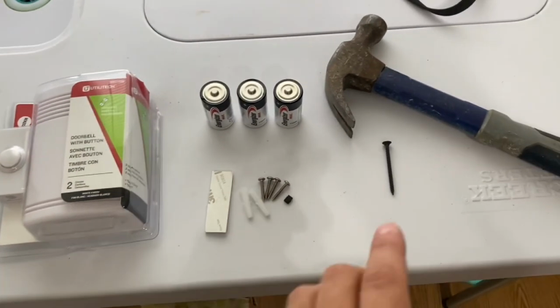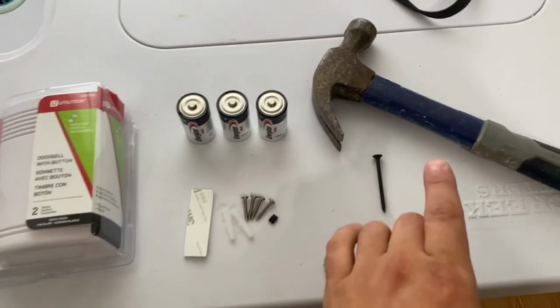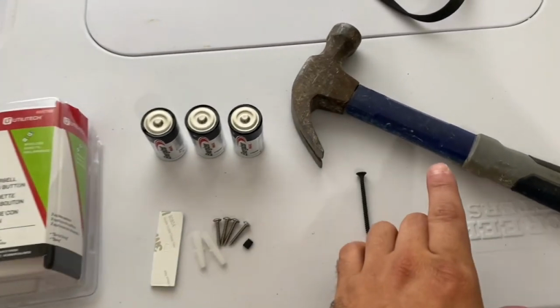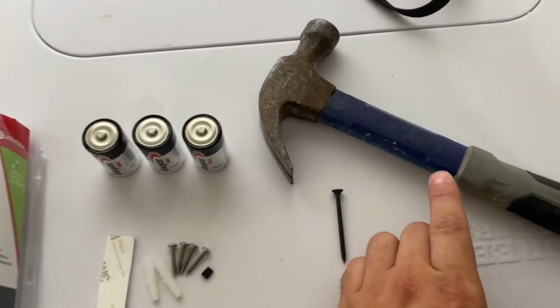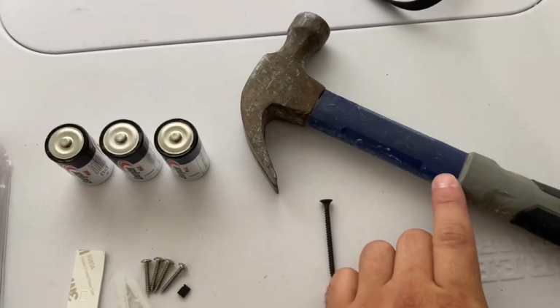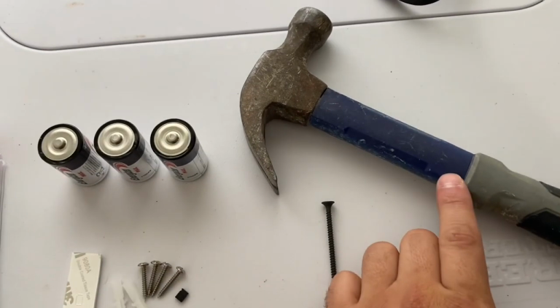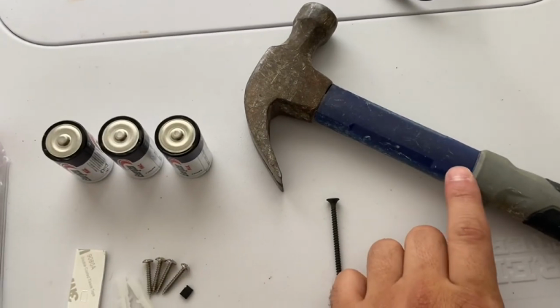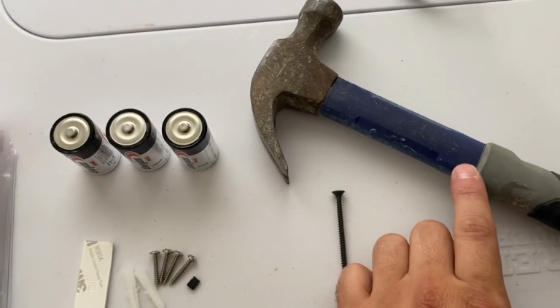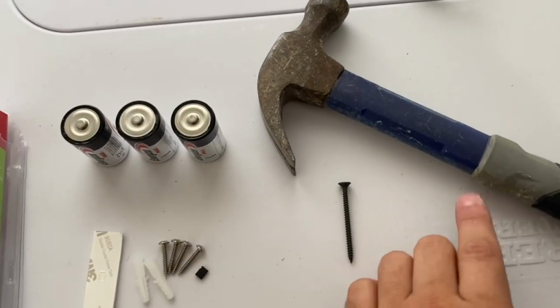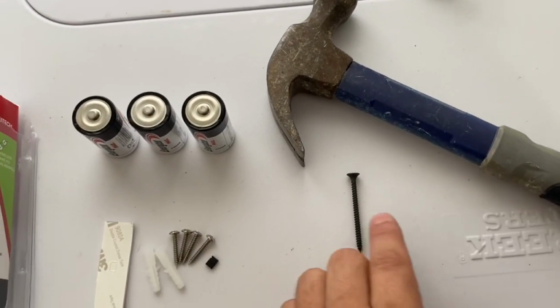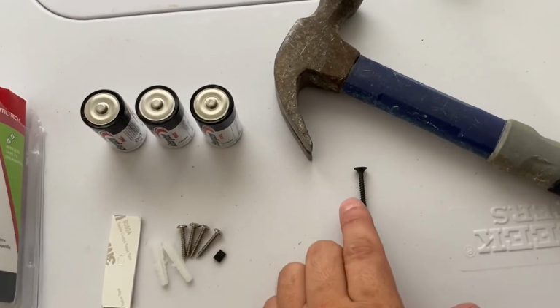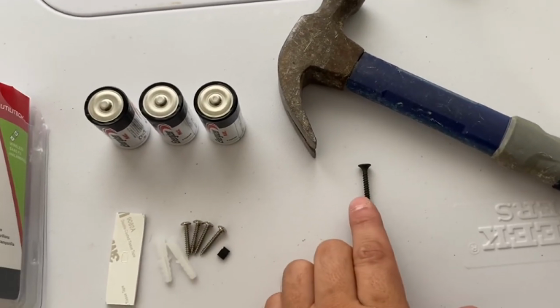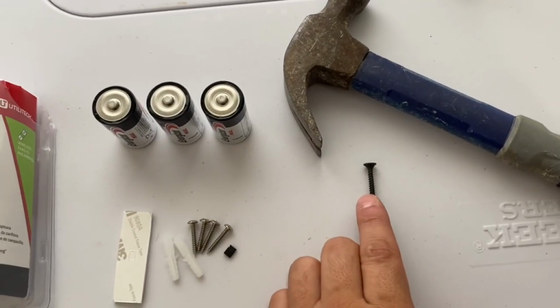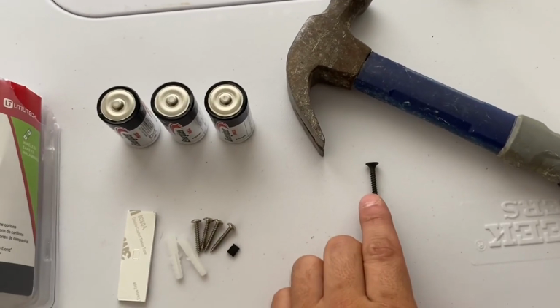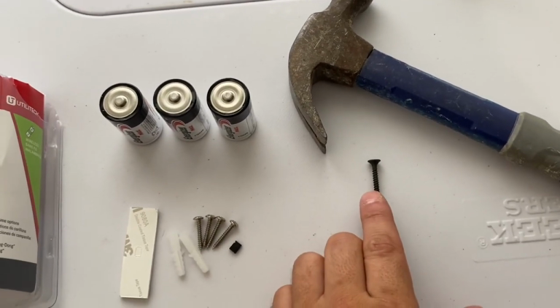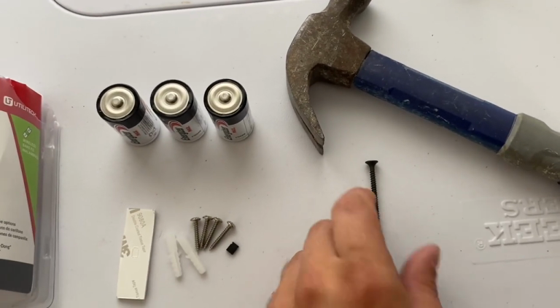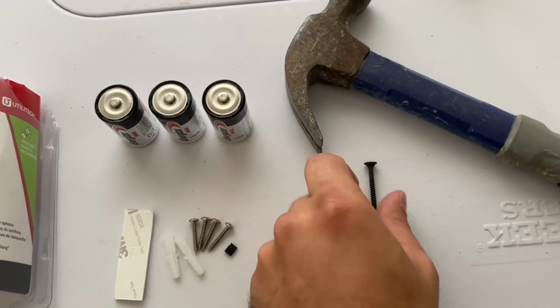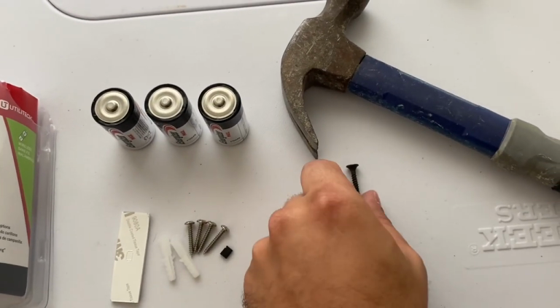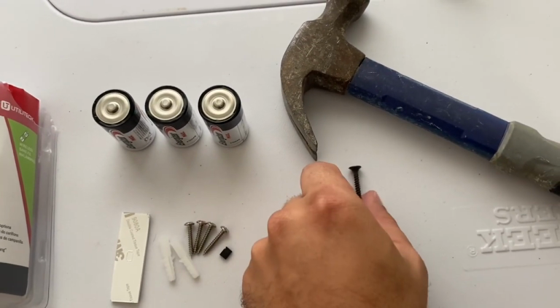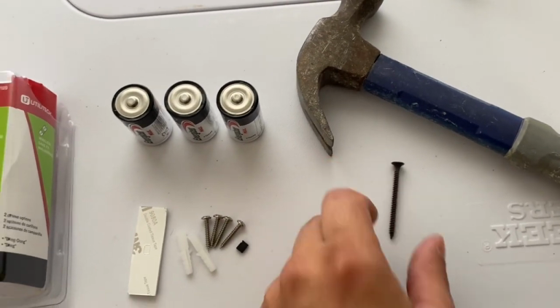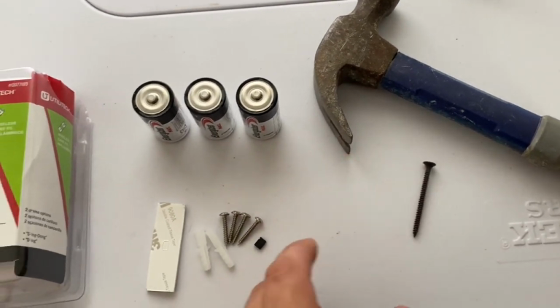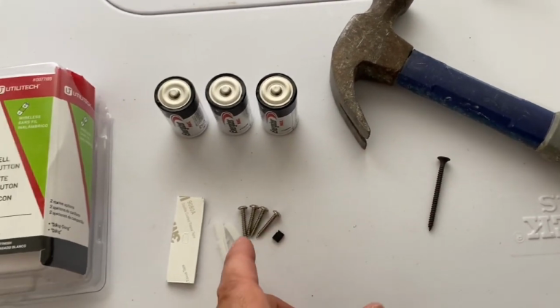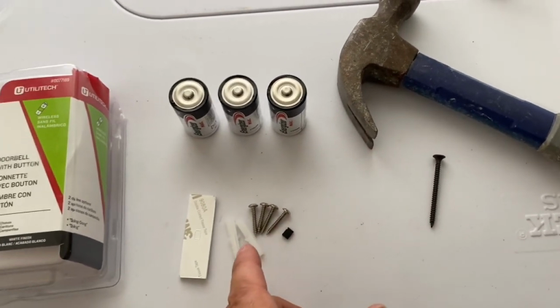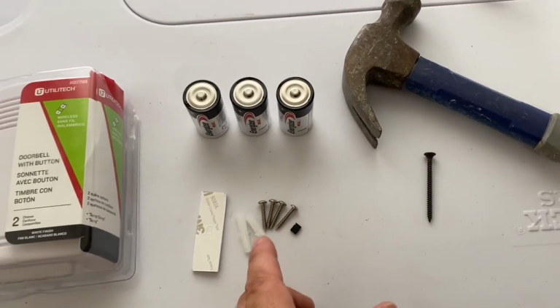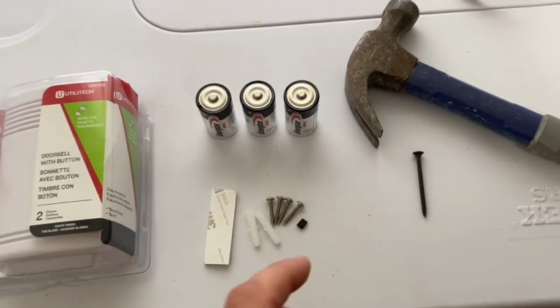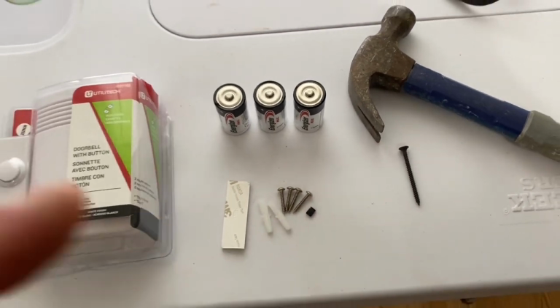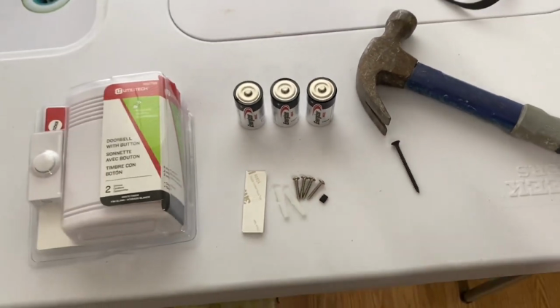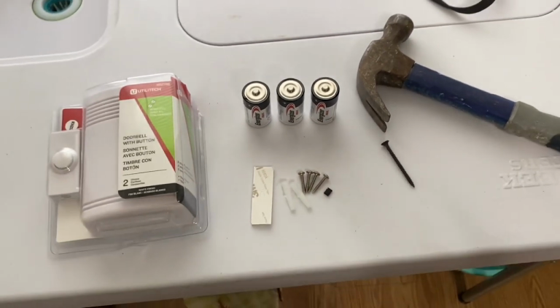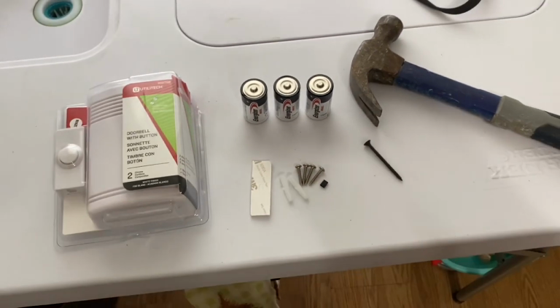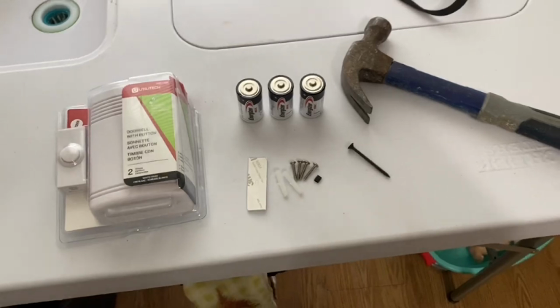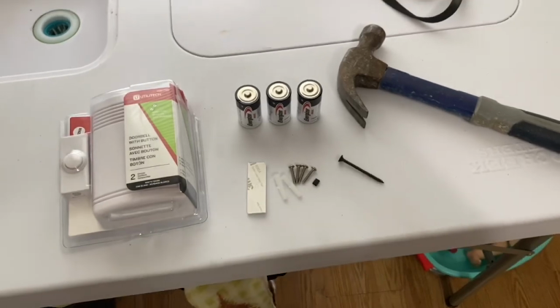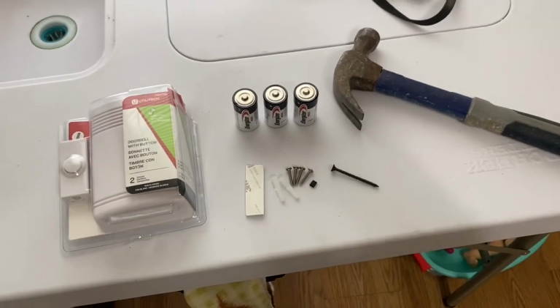I'm also going to have a hammer here and a screw here to pop a hole through the wall to get these started. Let's see how we do all this.